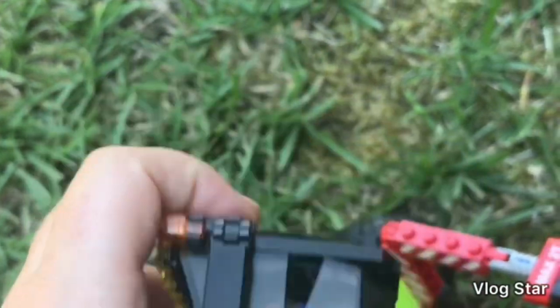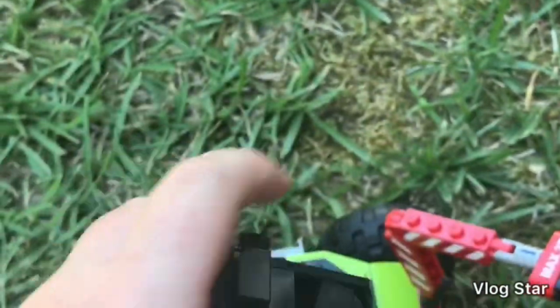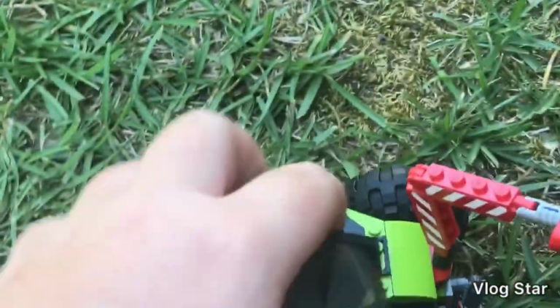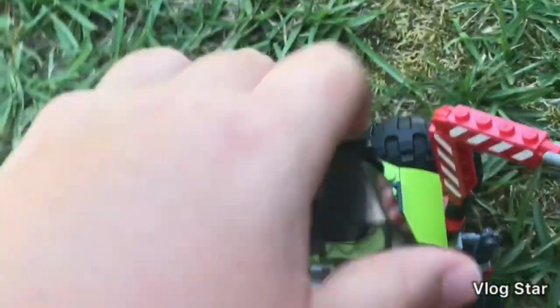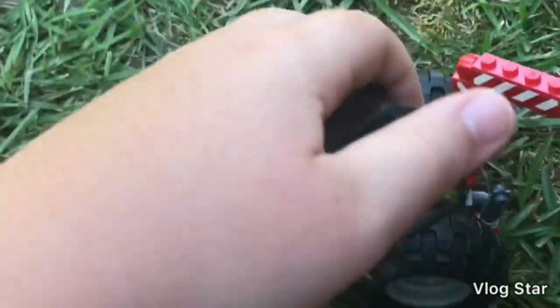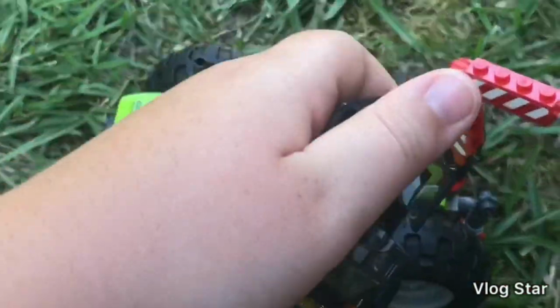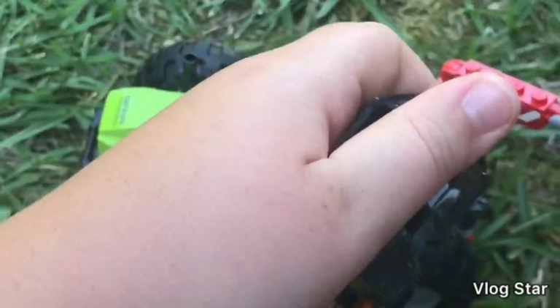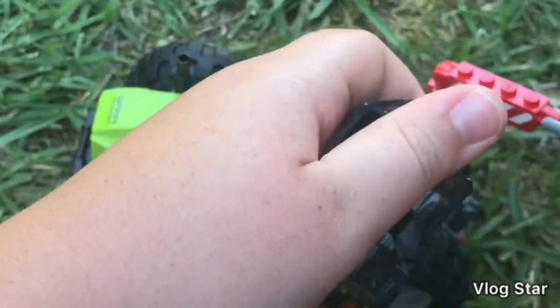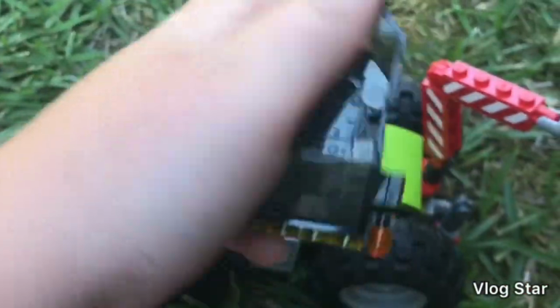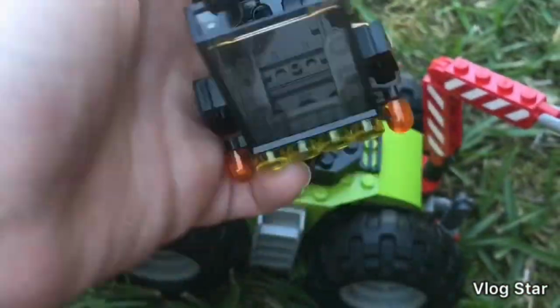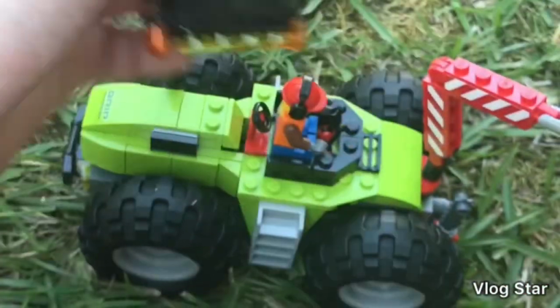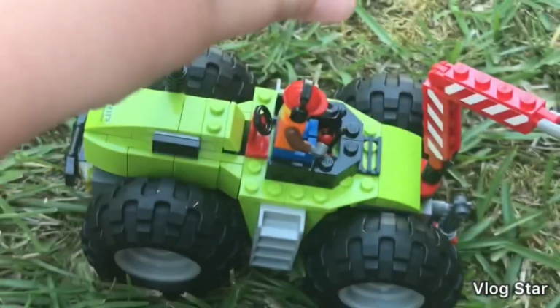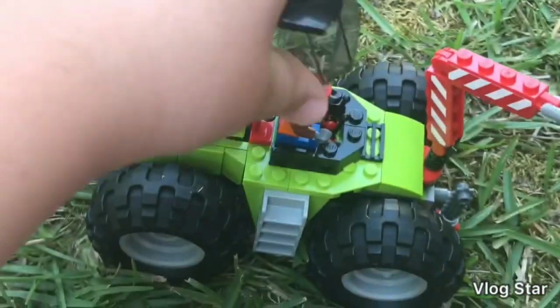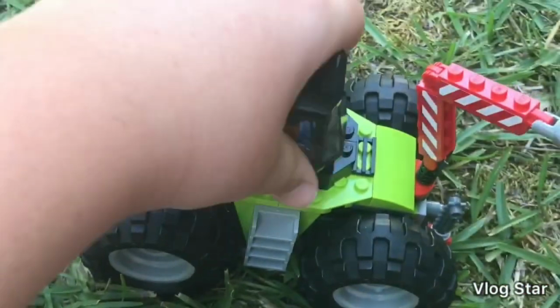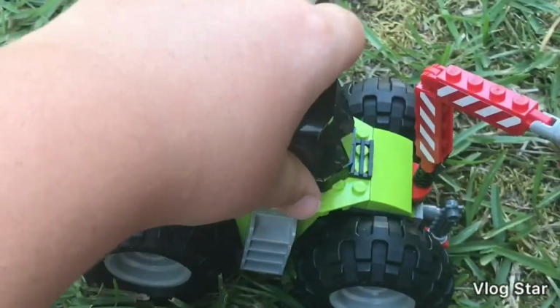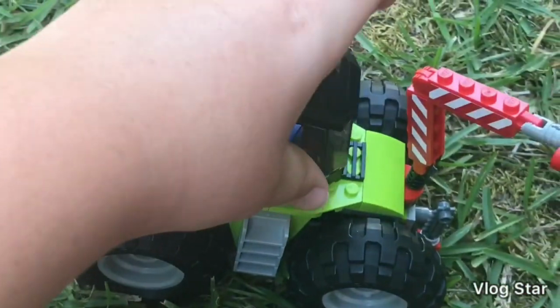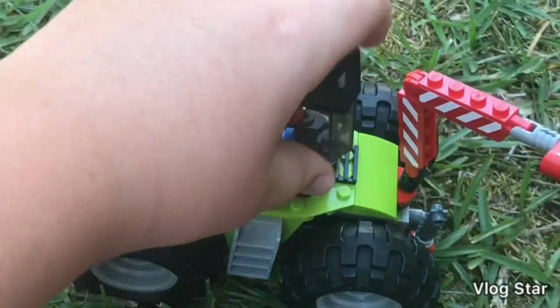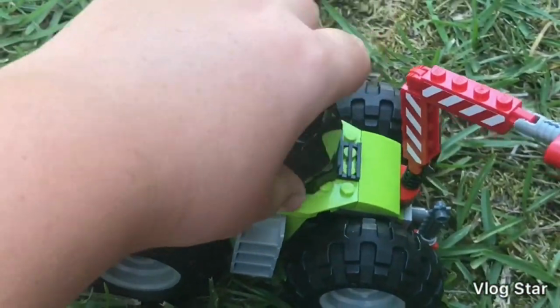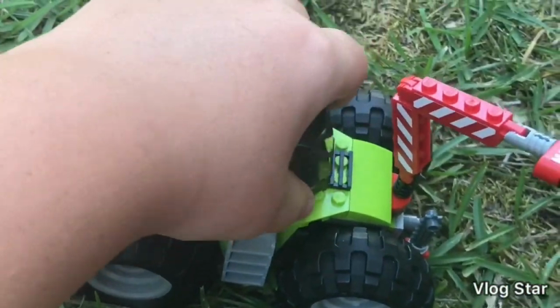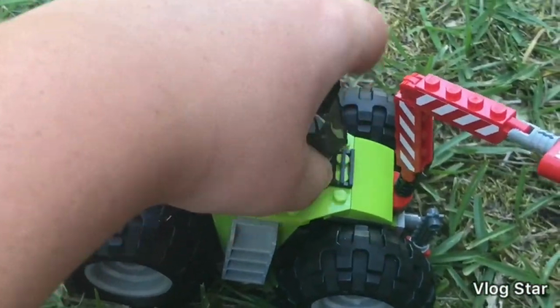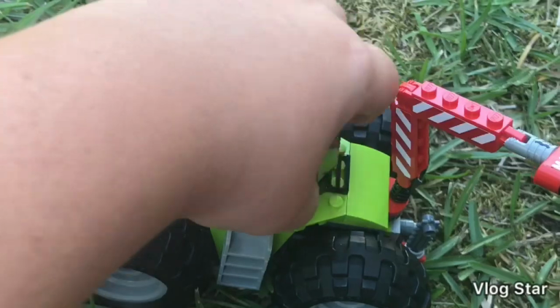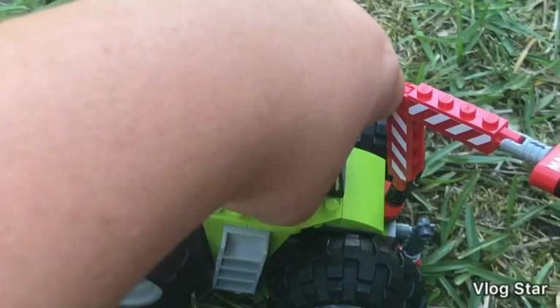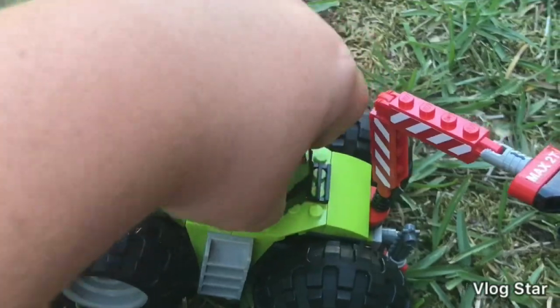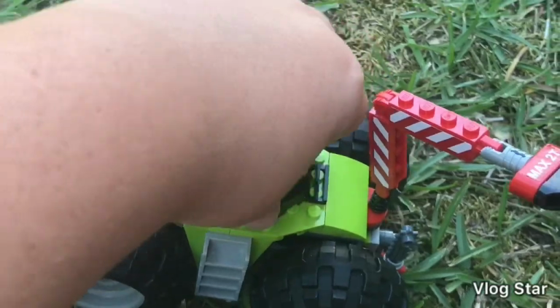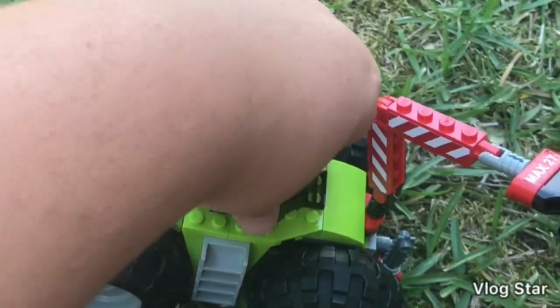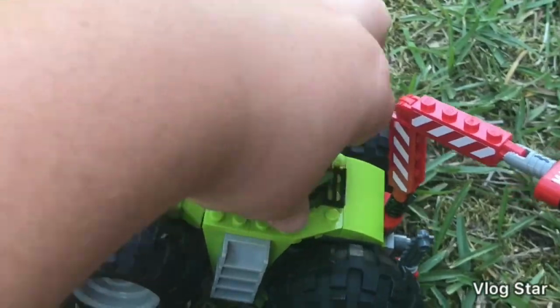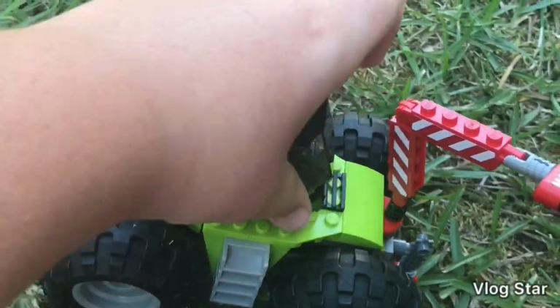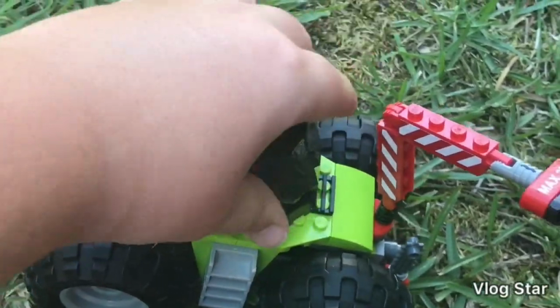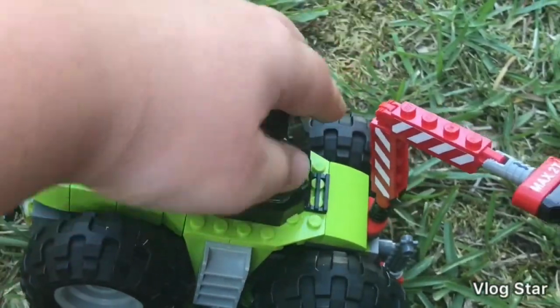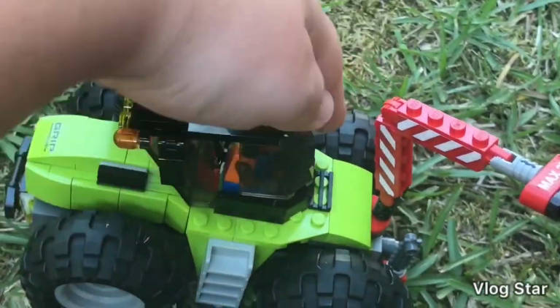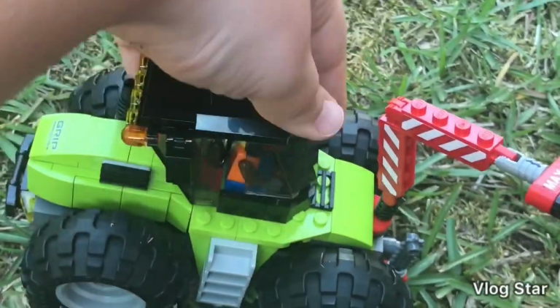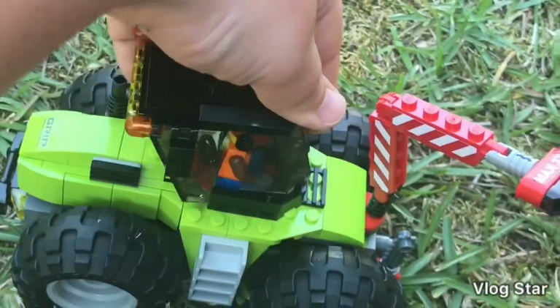And you just slide that on those four studs.